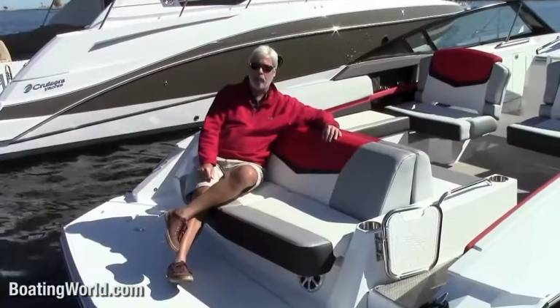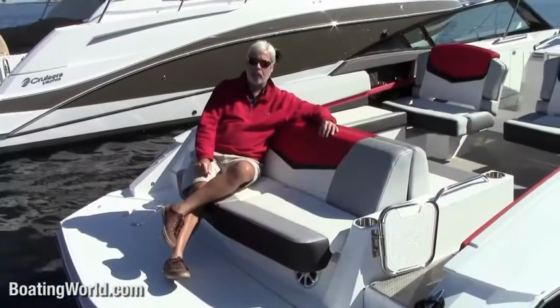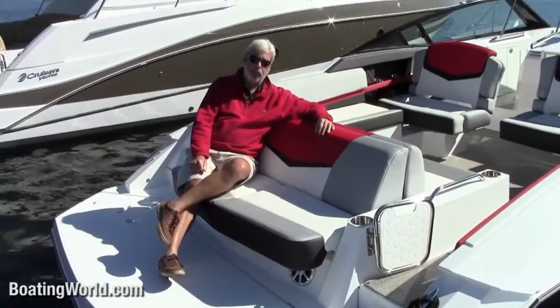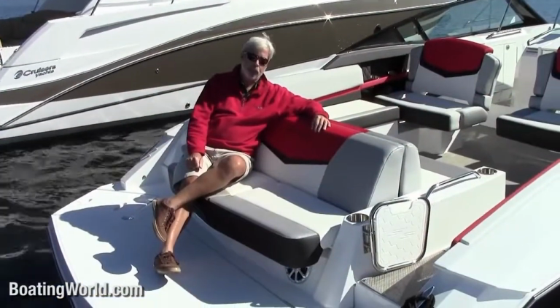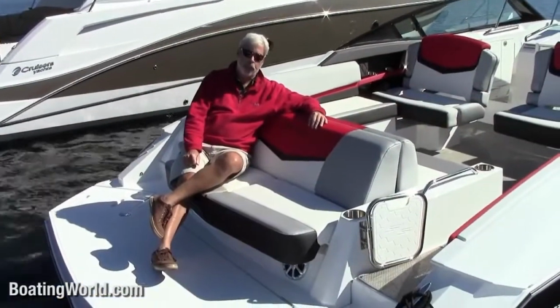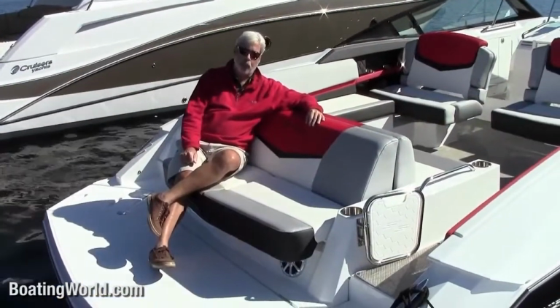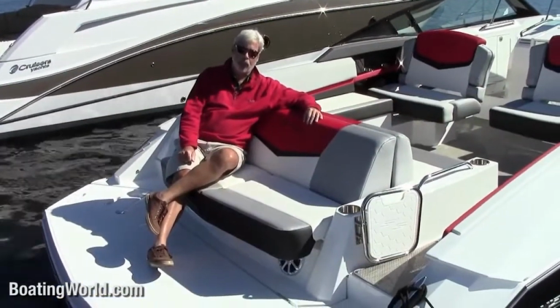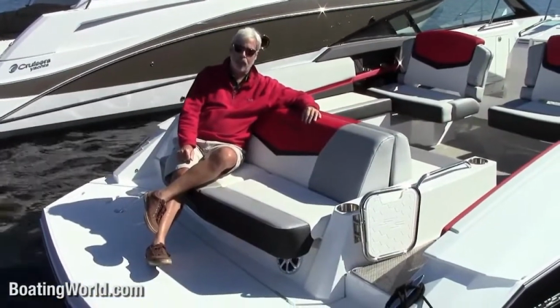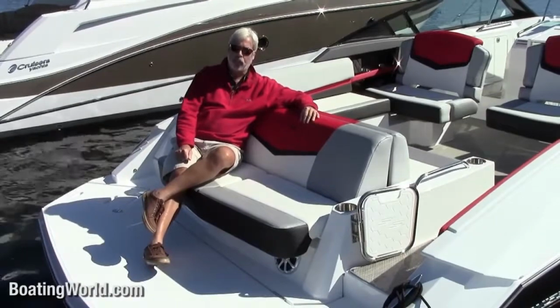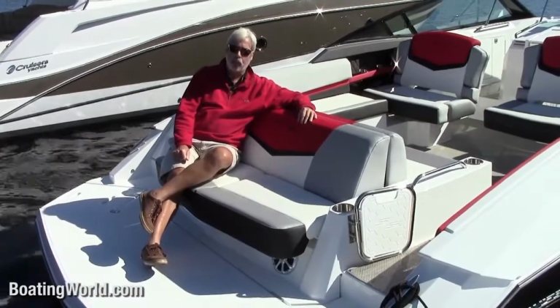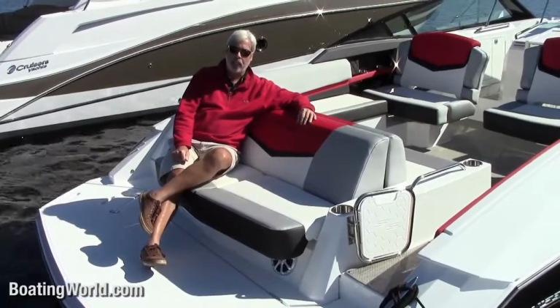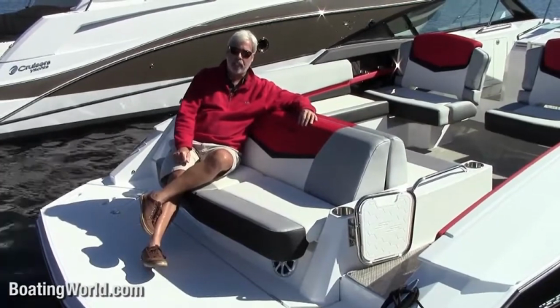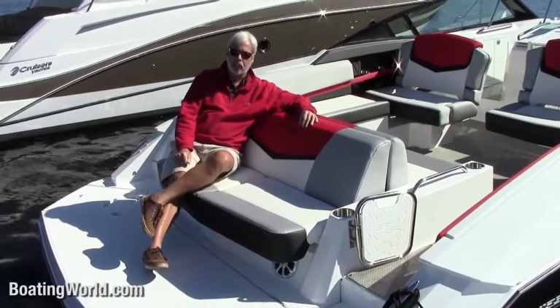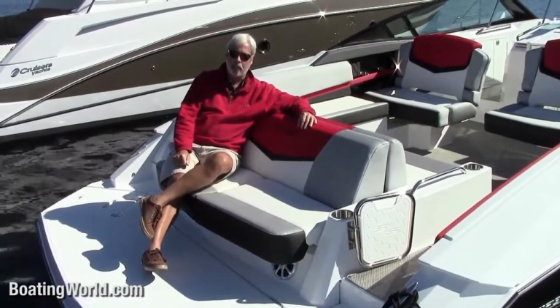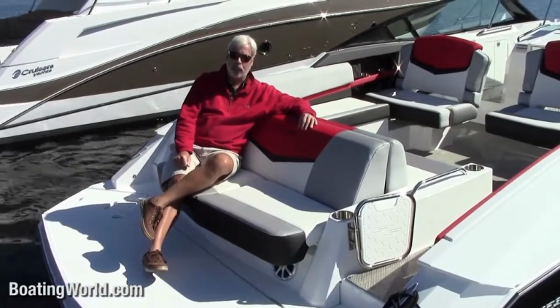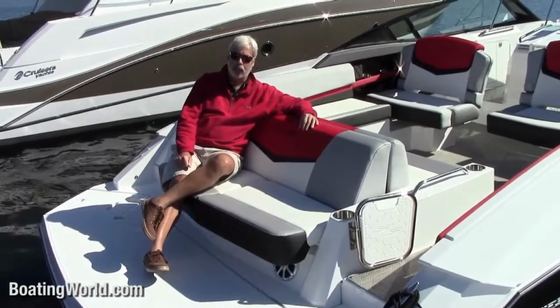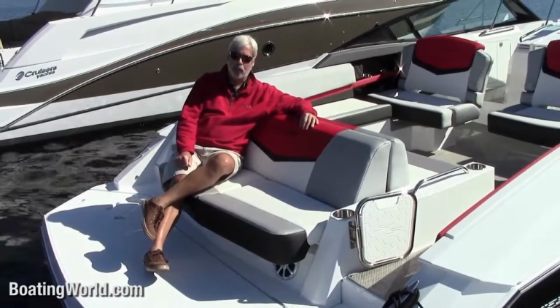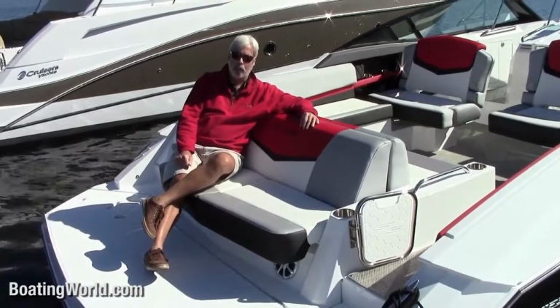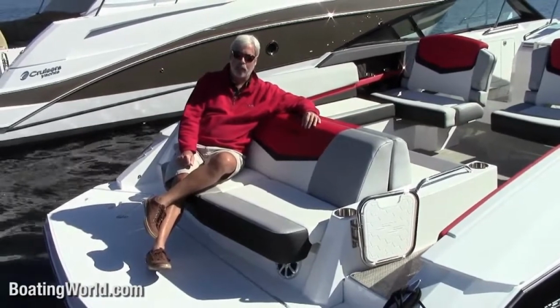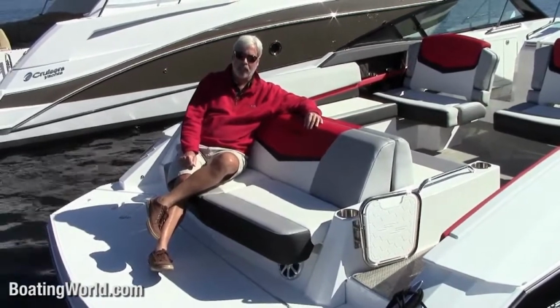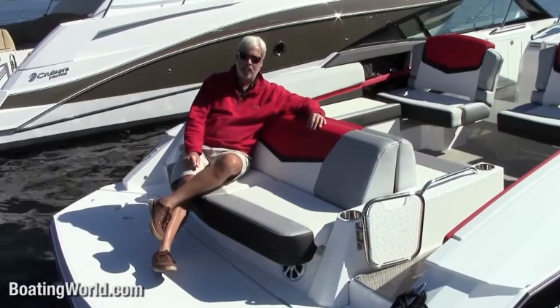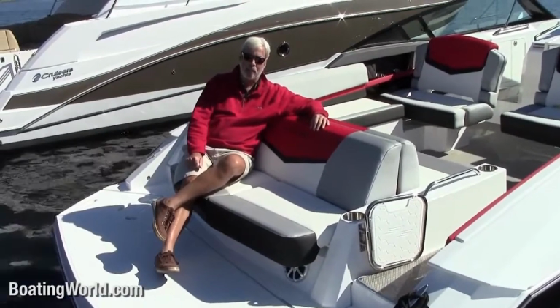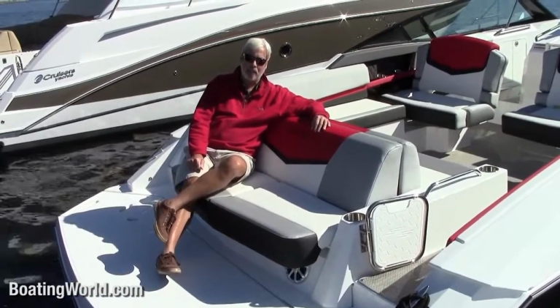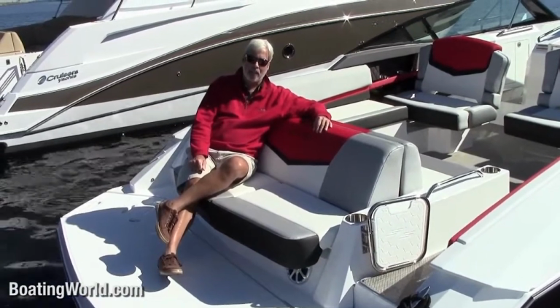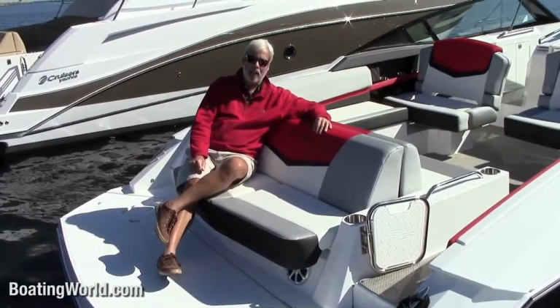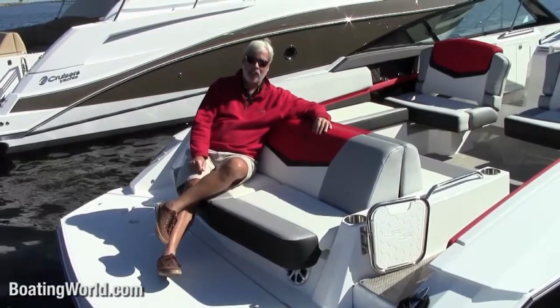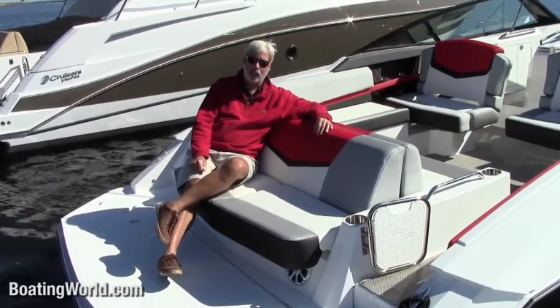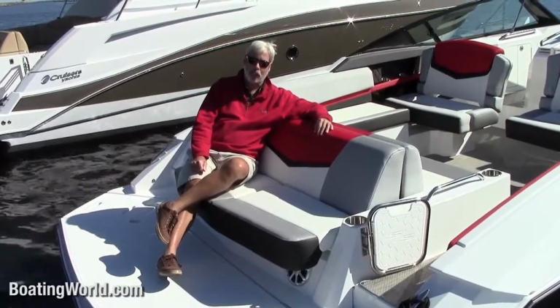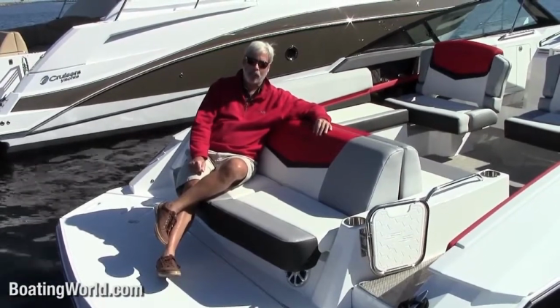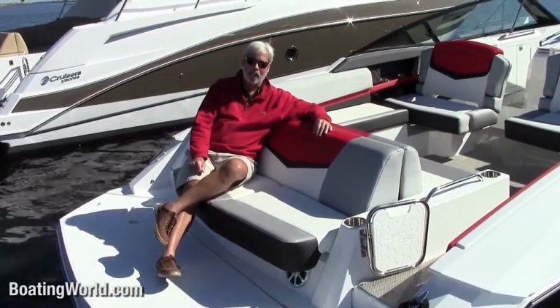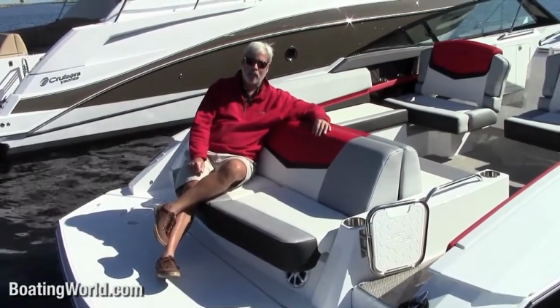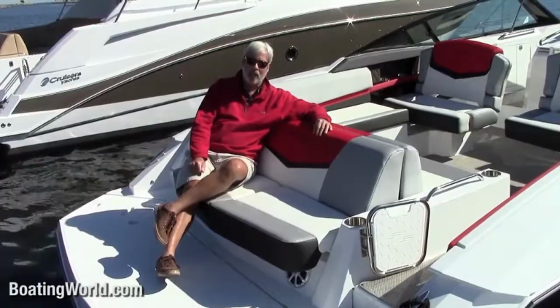For more information on the Cruiser Sport Series 328 and other great boats, go to boatingworld.com. I'm Alan Jones, and we'll see you out on the water.